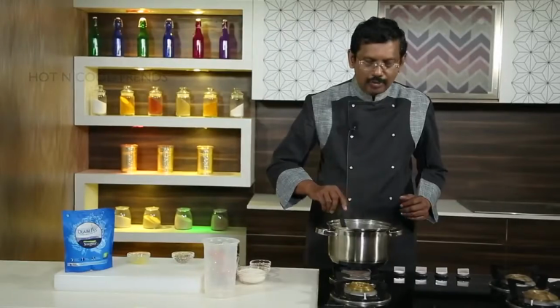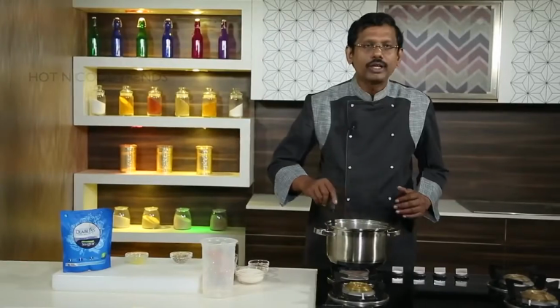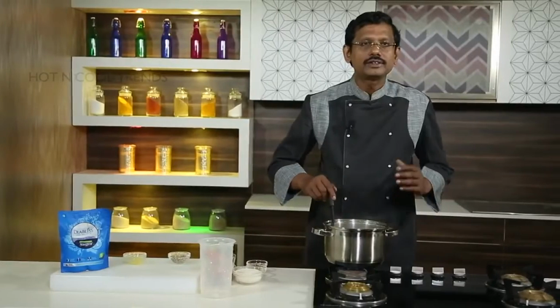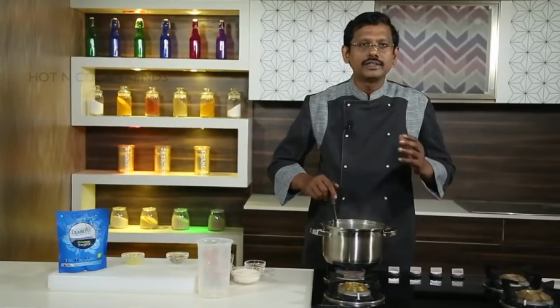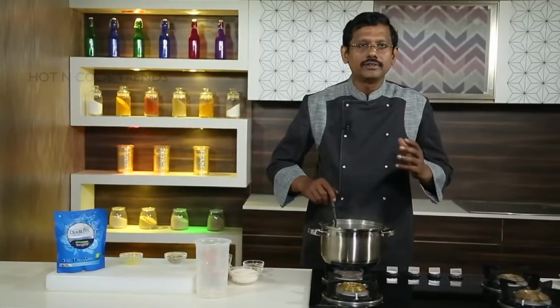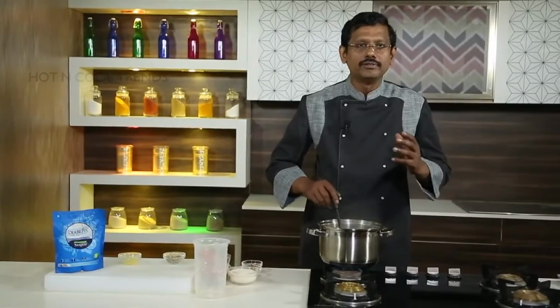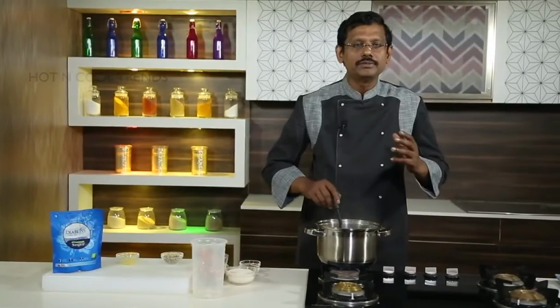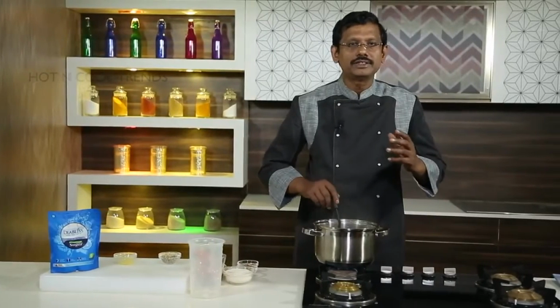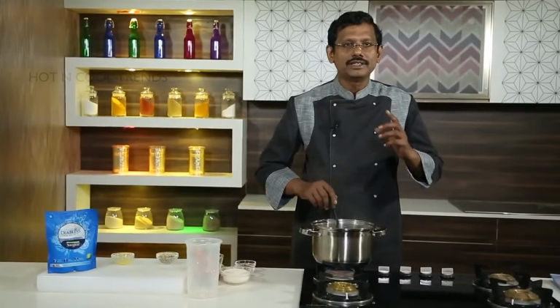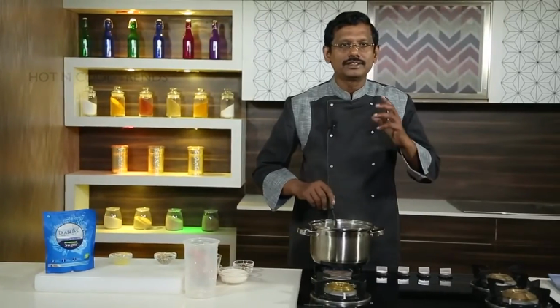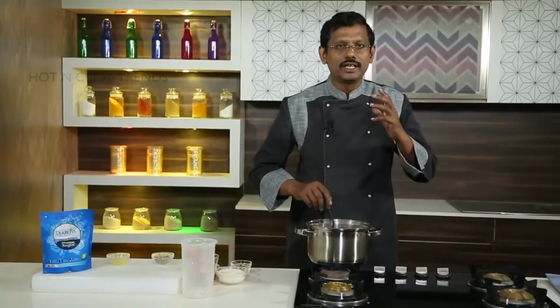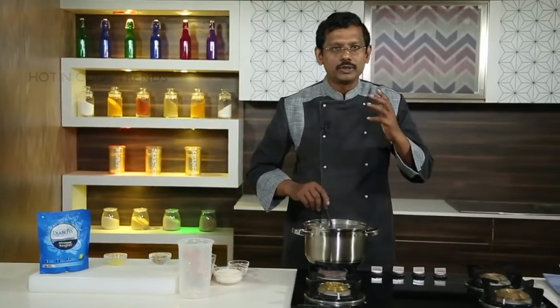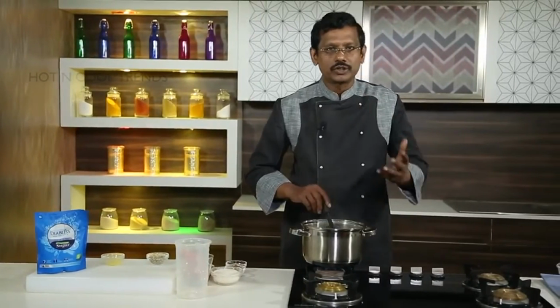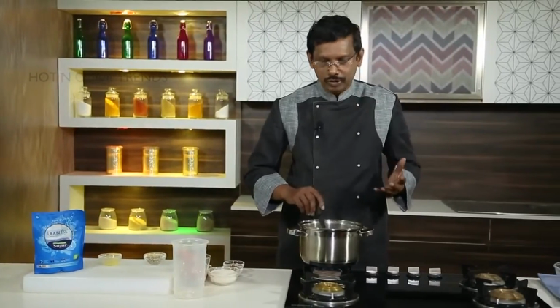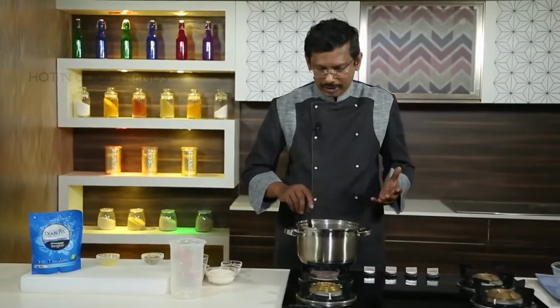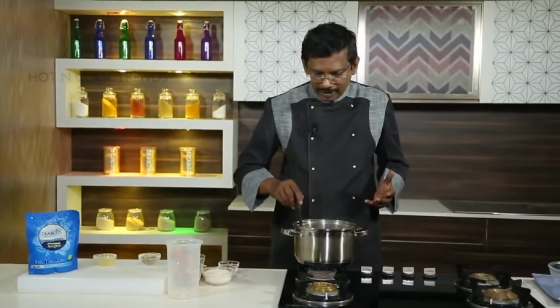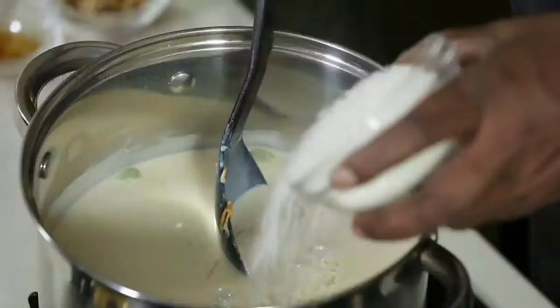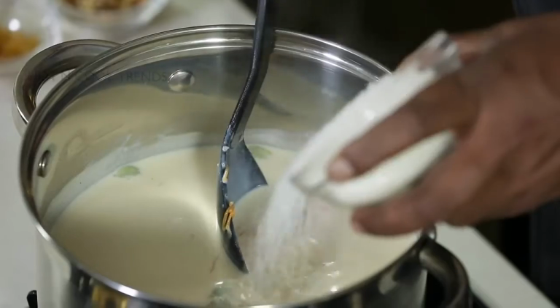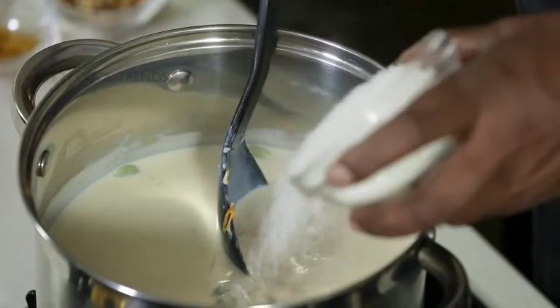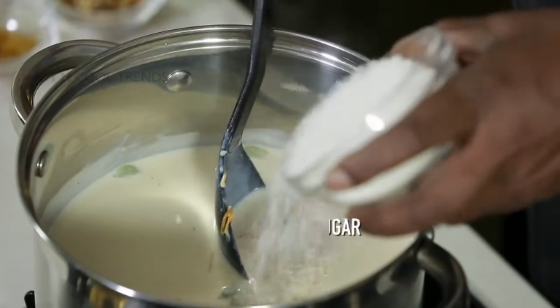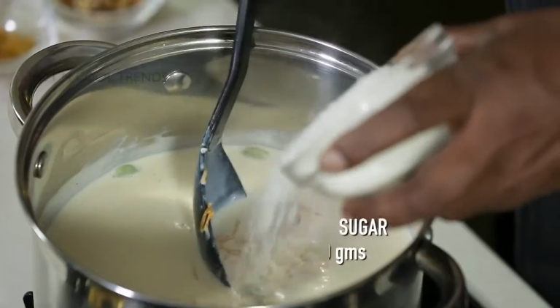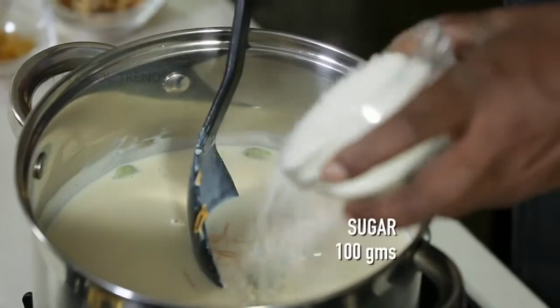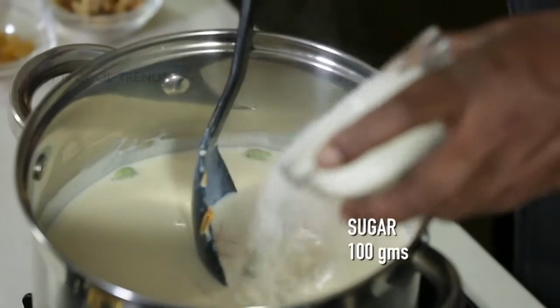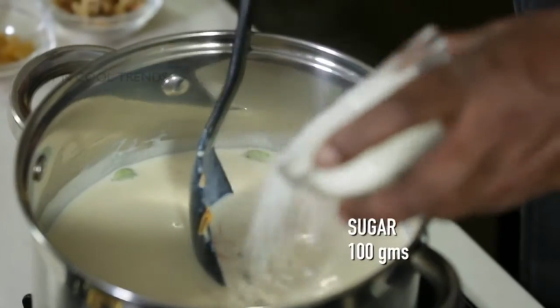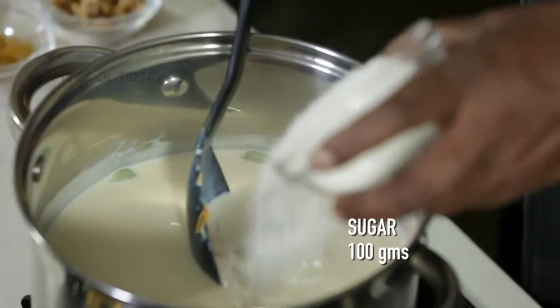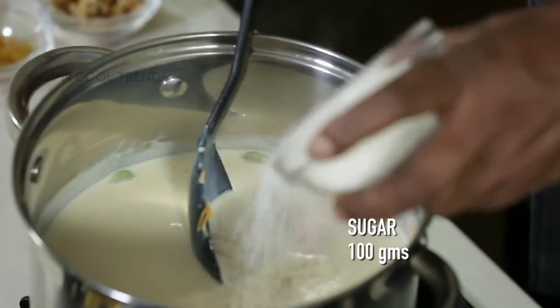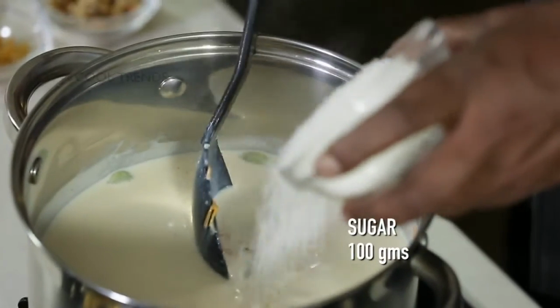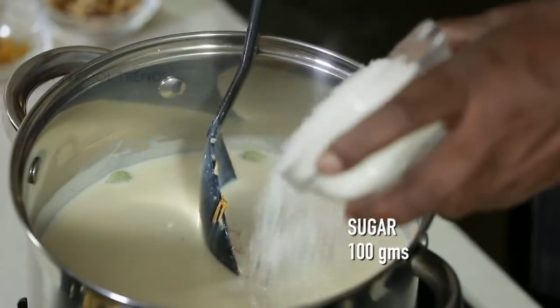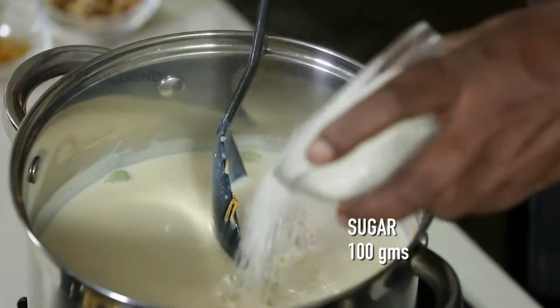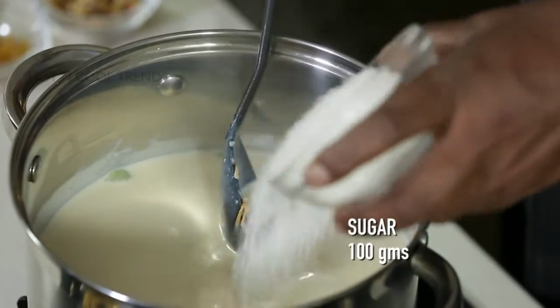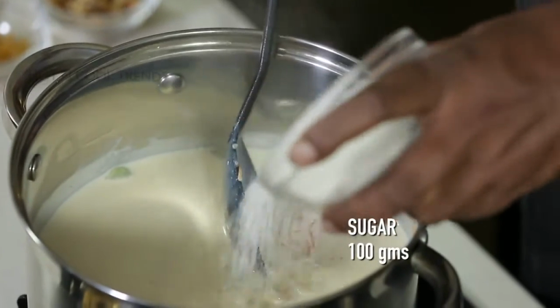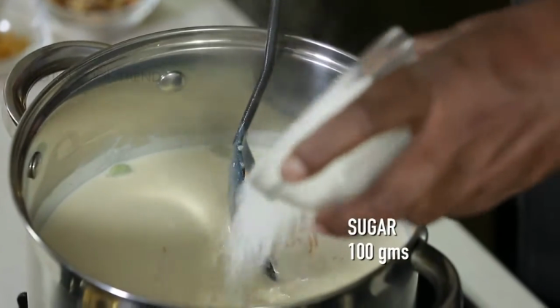Once the vermicelli is almost cooked, I have used 100 grams of diabetes sugar.